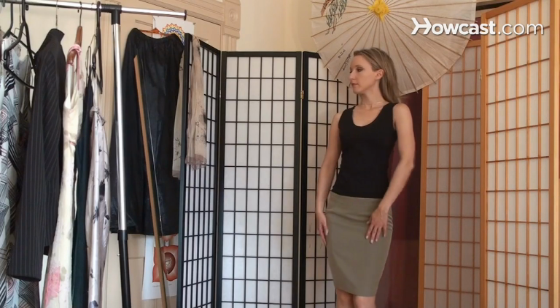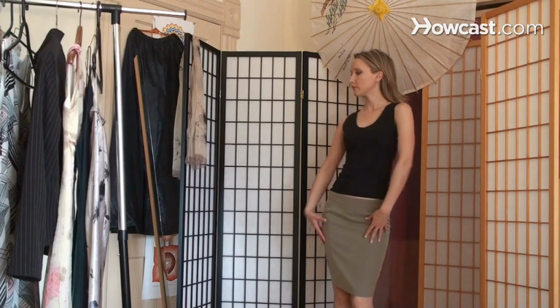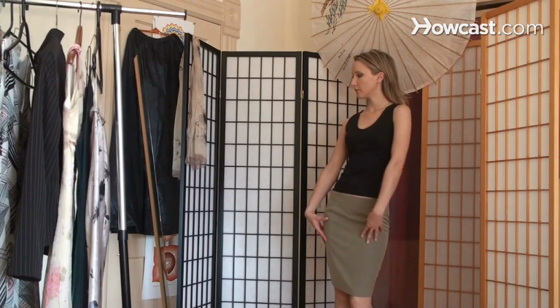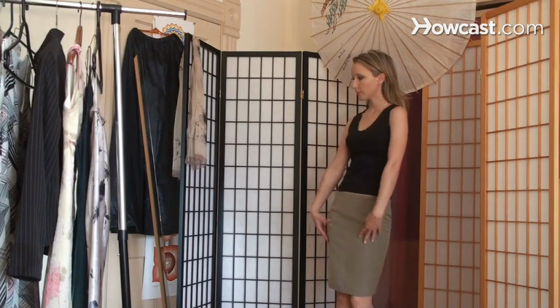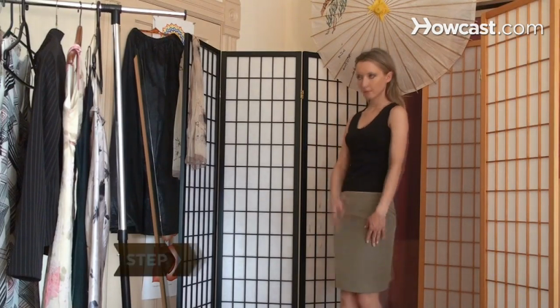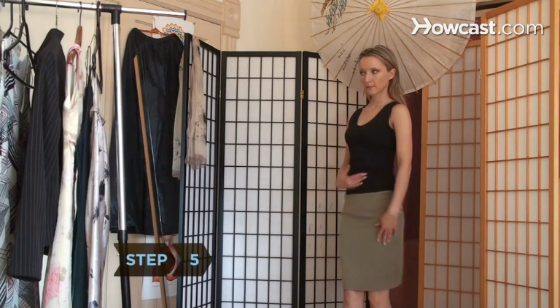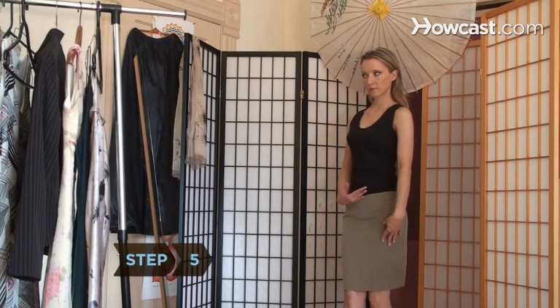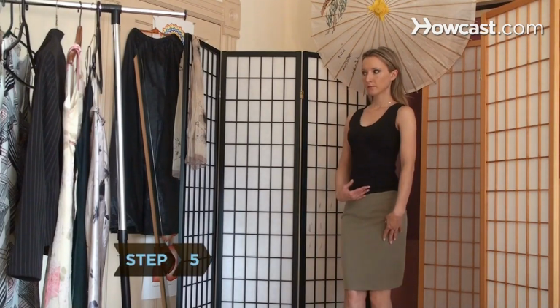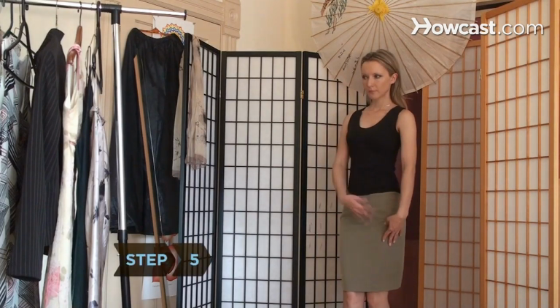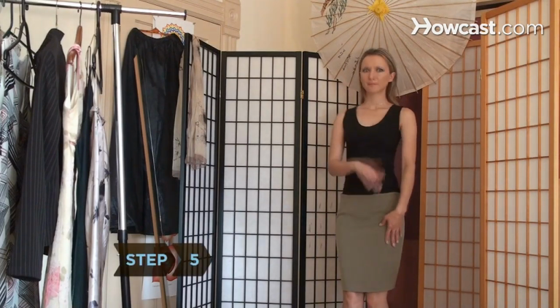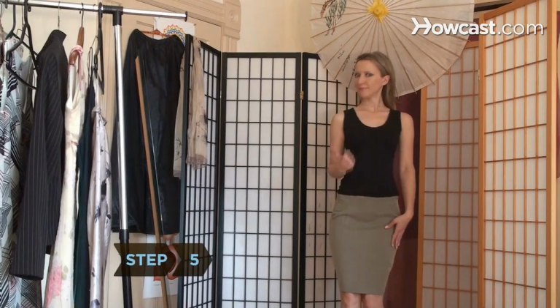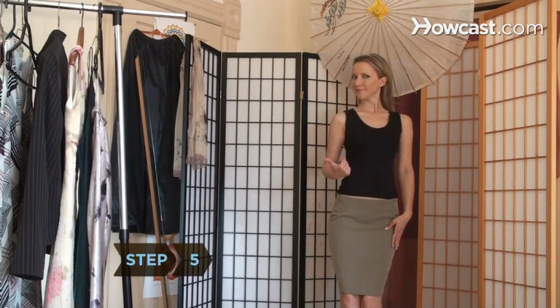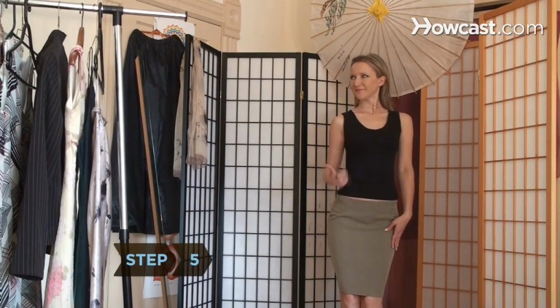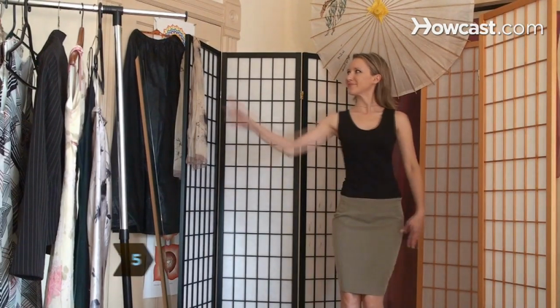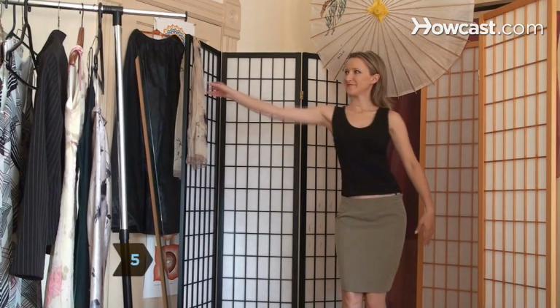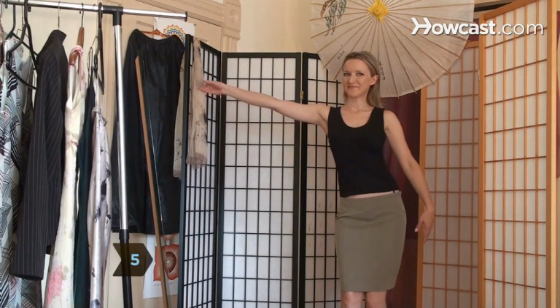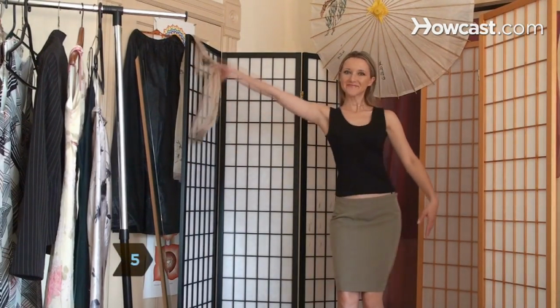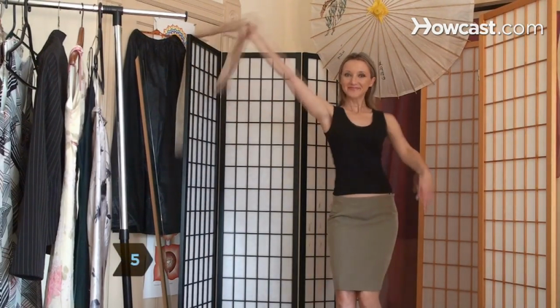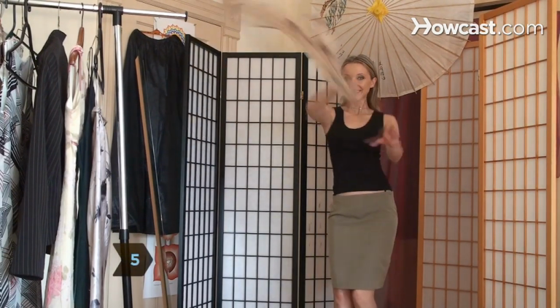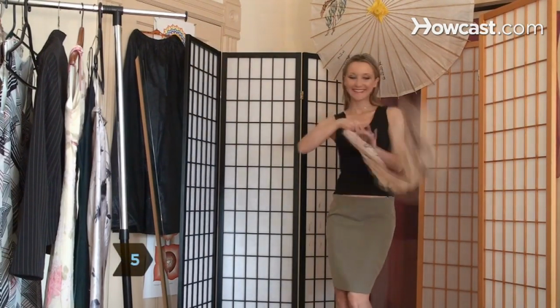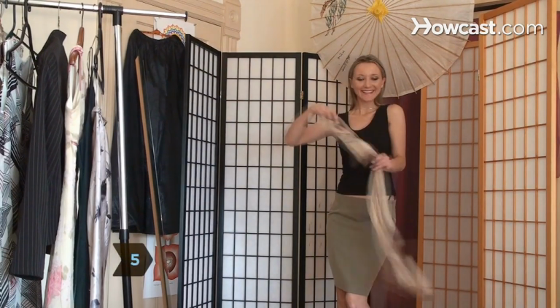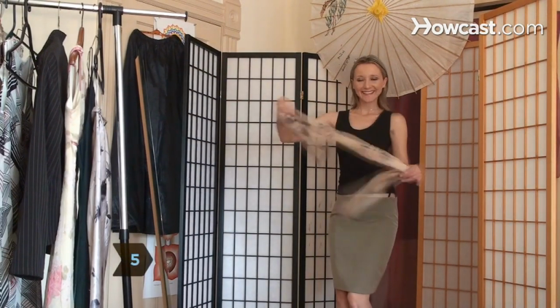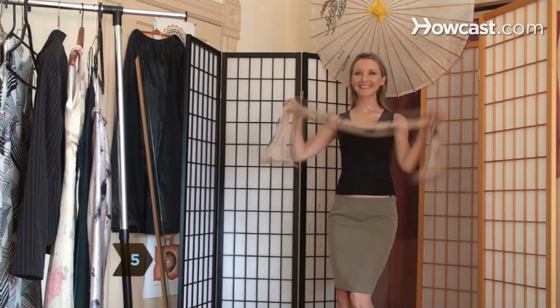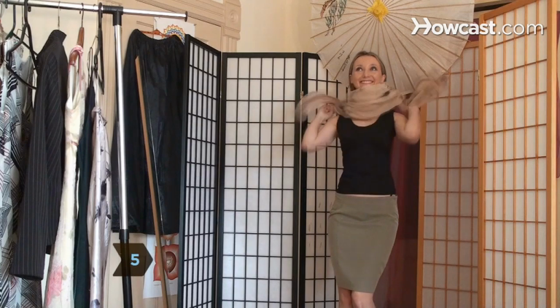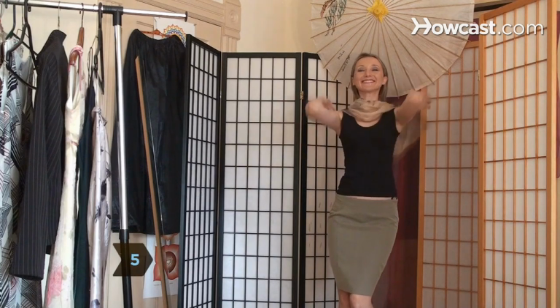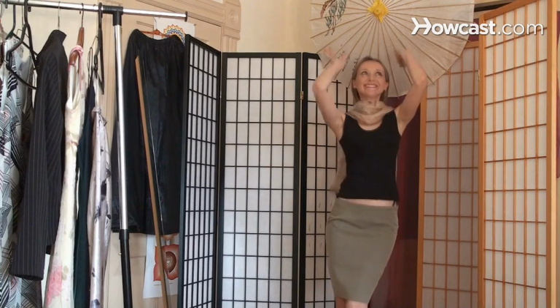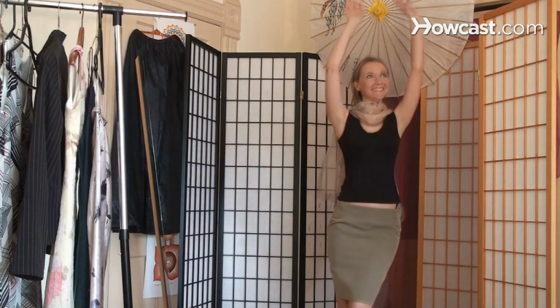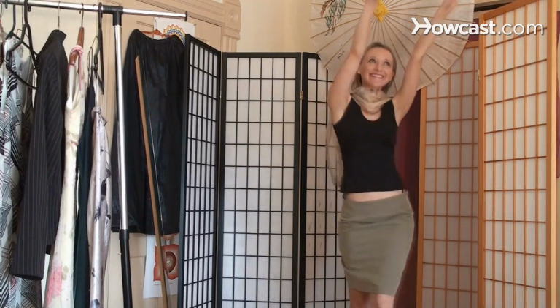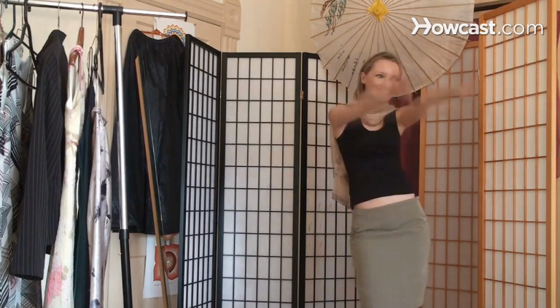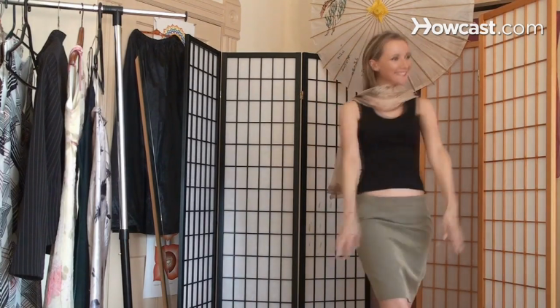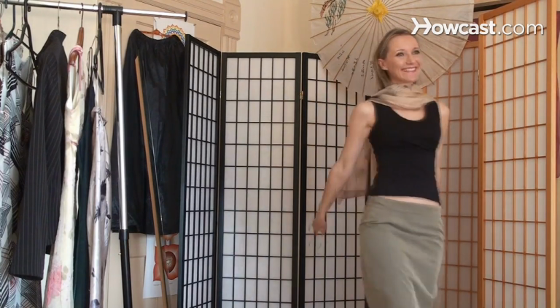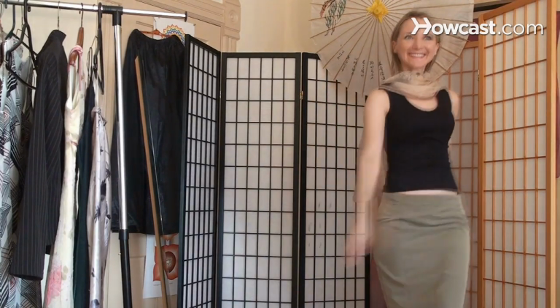Step 5: Wear a skirt that falls right above your knees if all else fails. It's a length that looks good on all shapes and sizes.